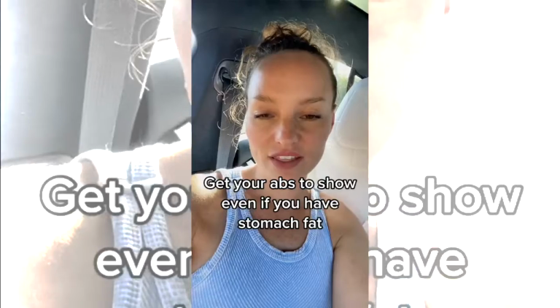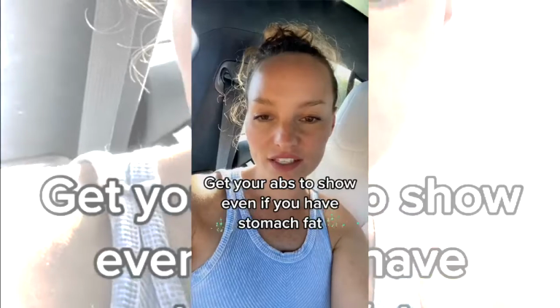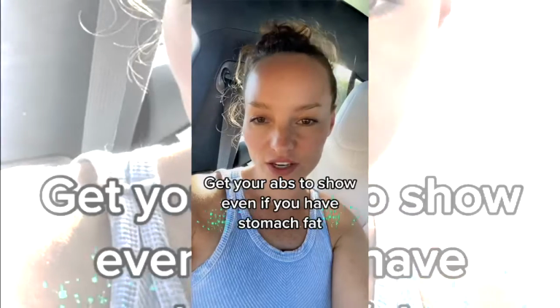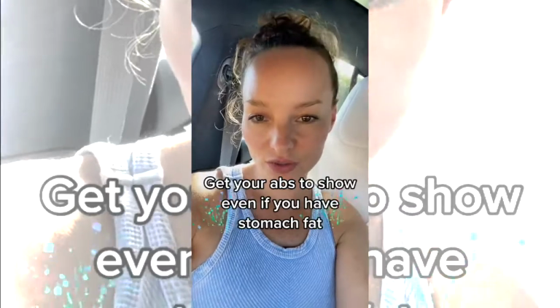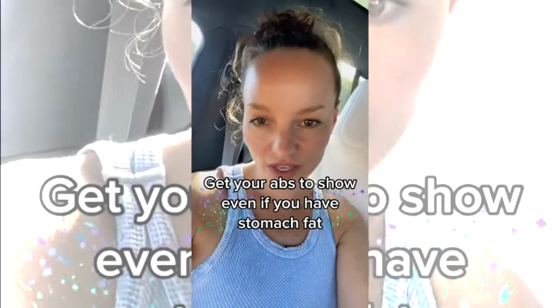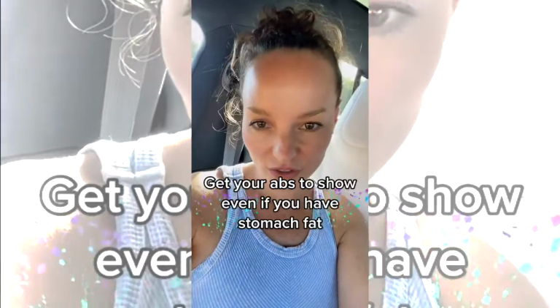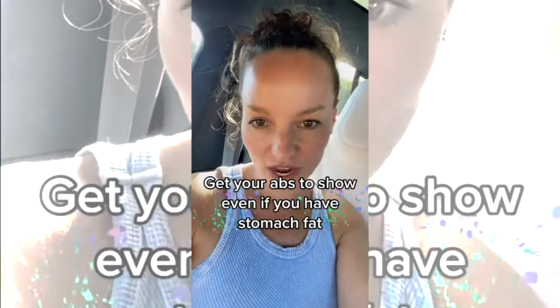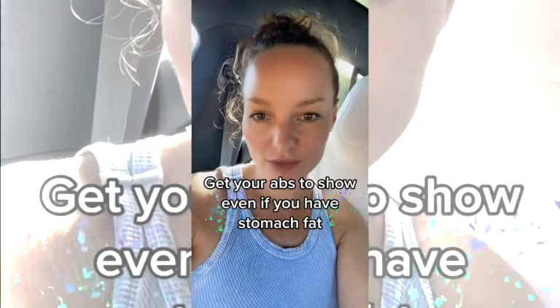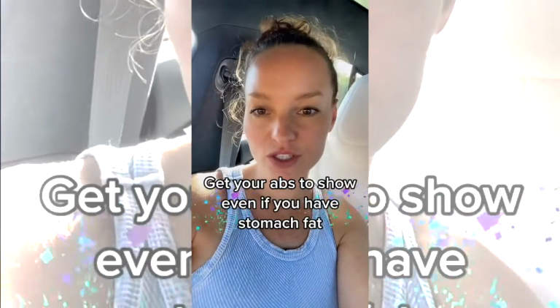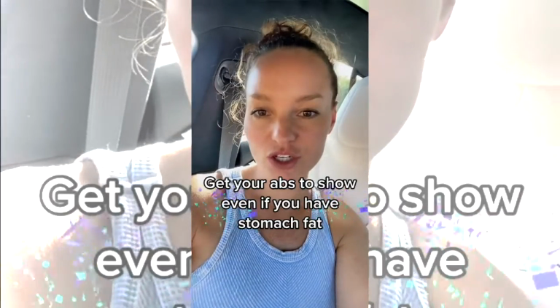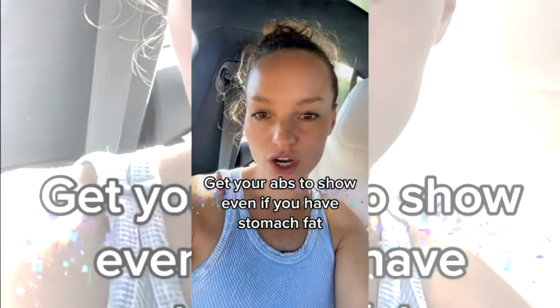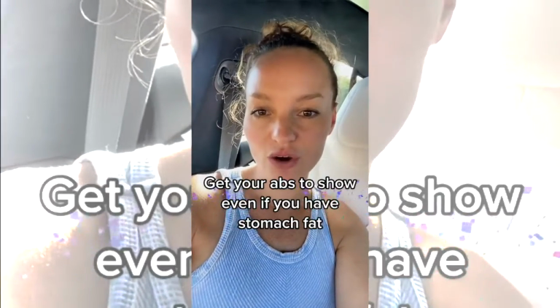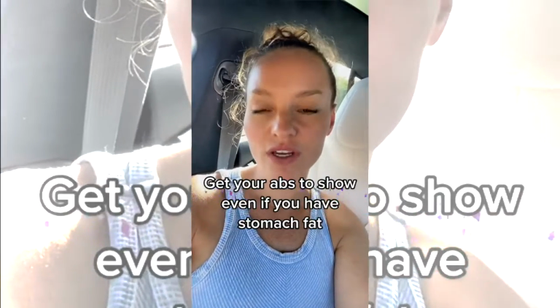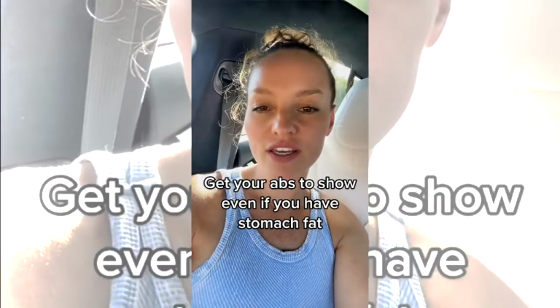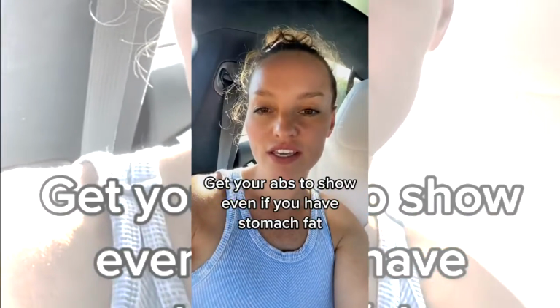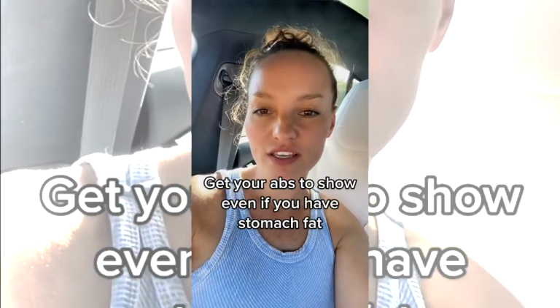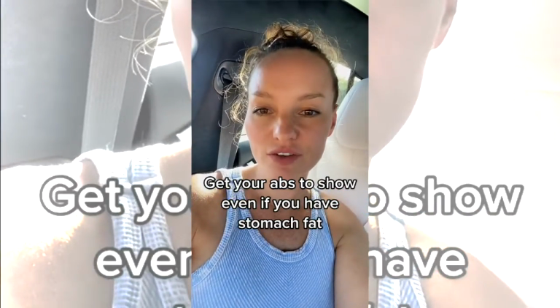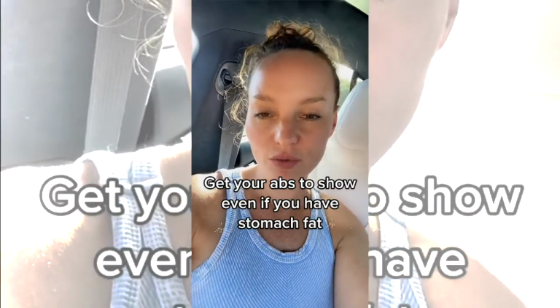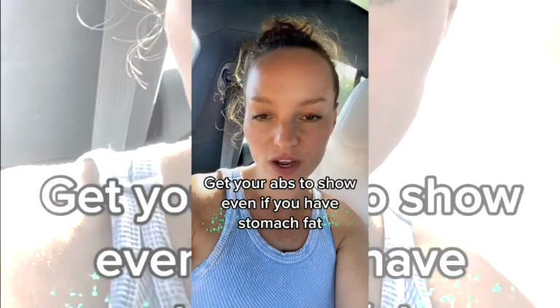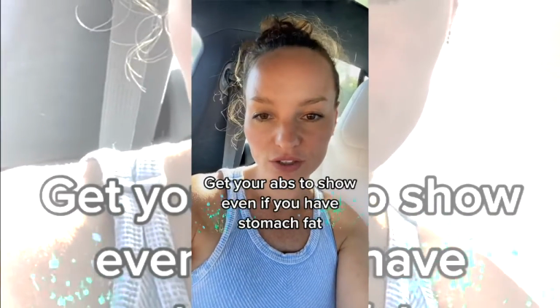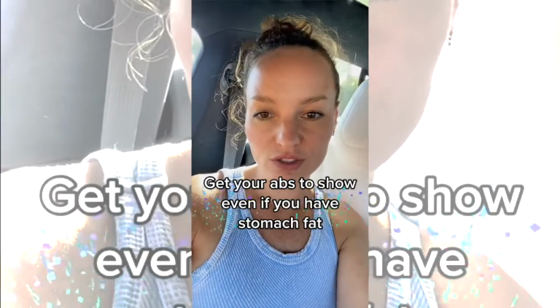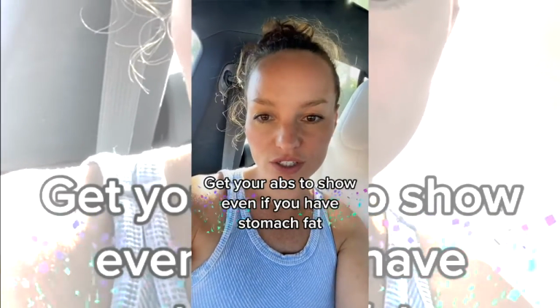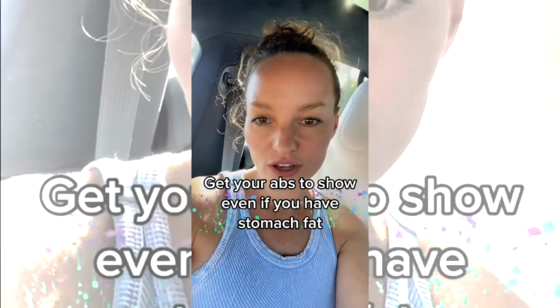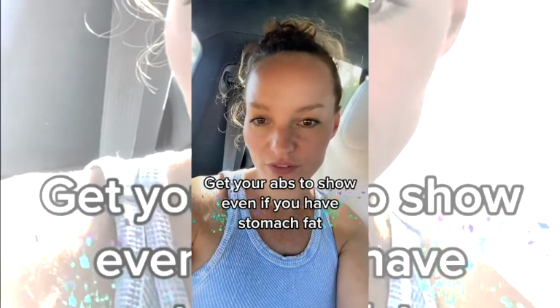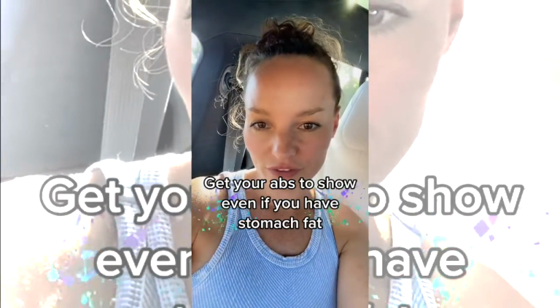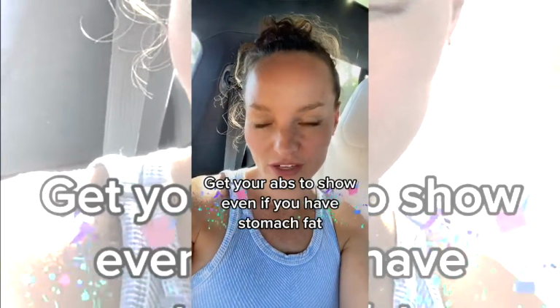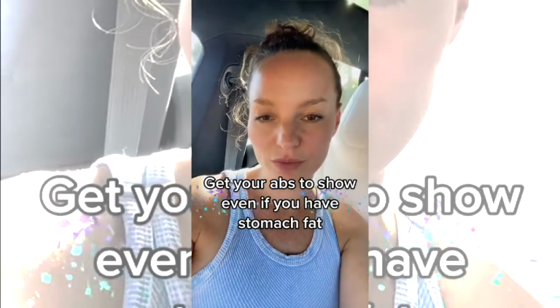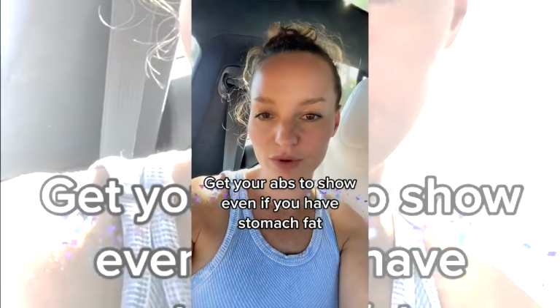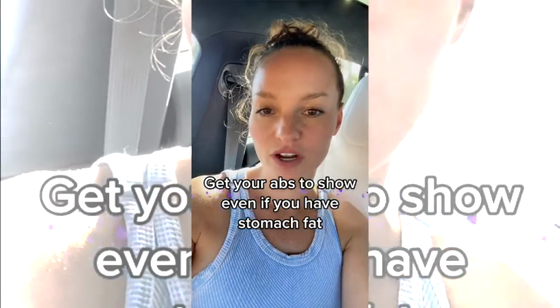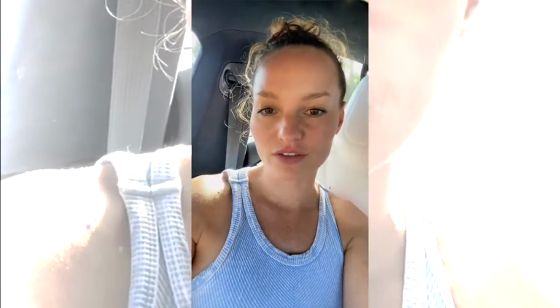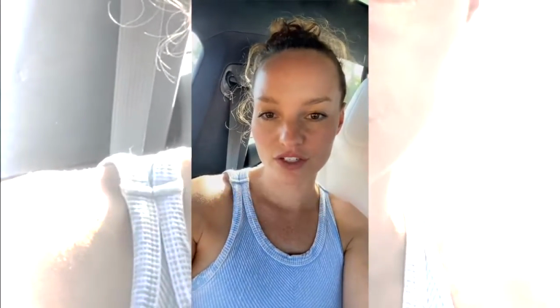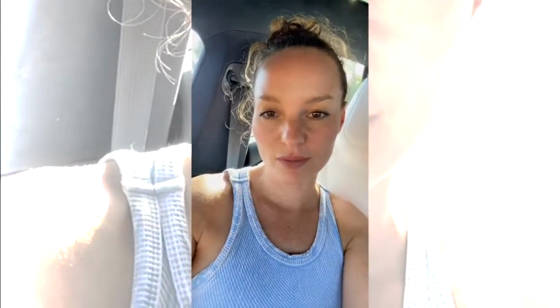This is how you get your abs to show even while you still have fat to burn off your stomach.